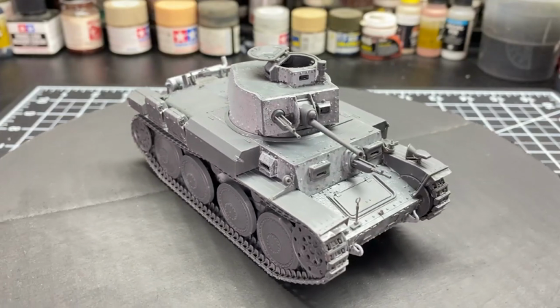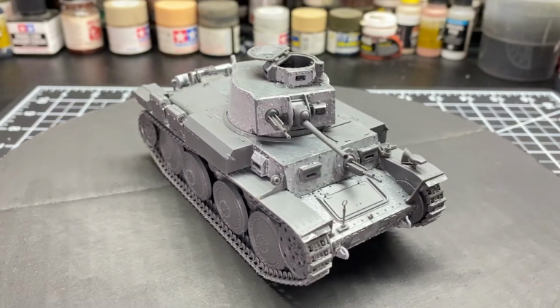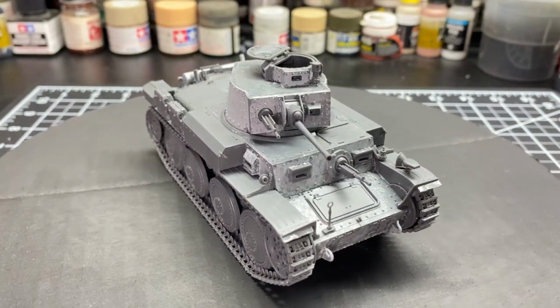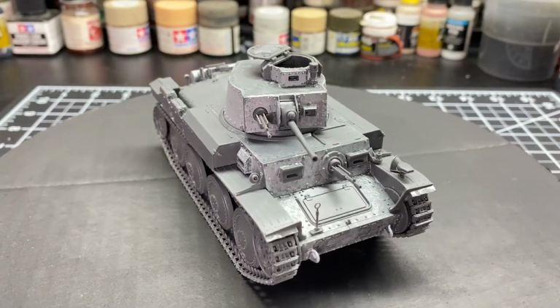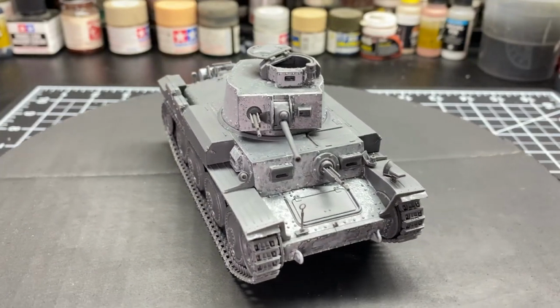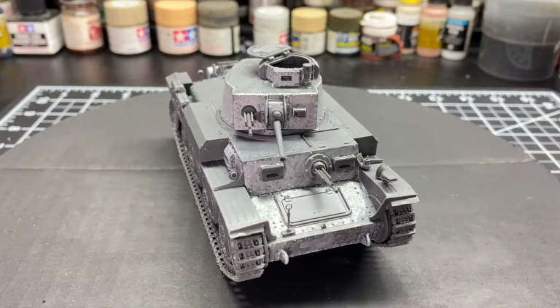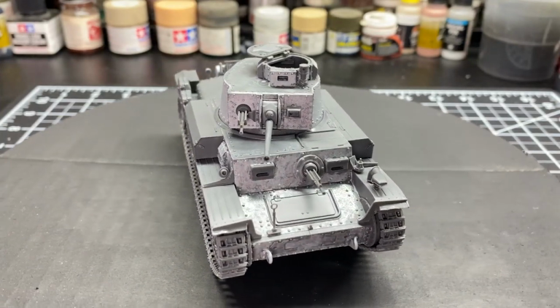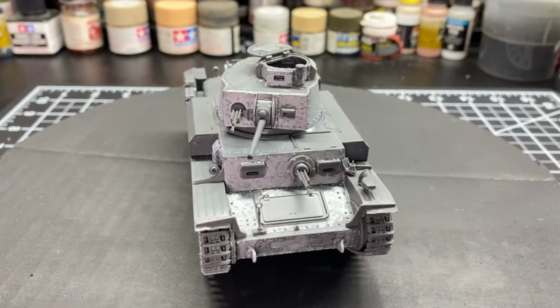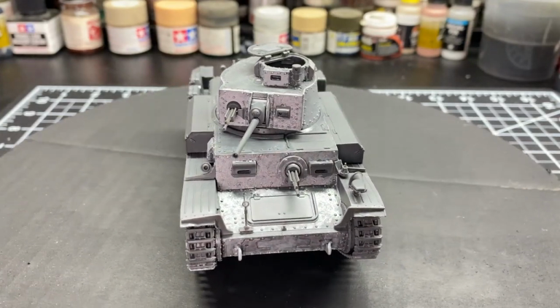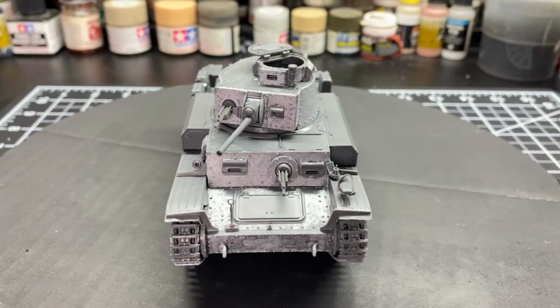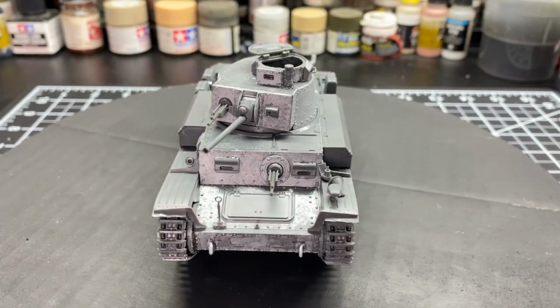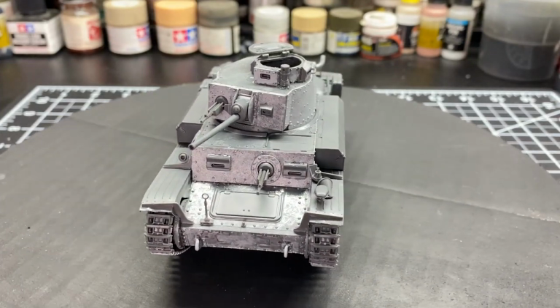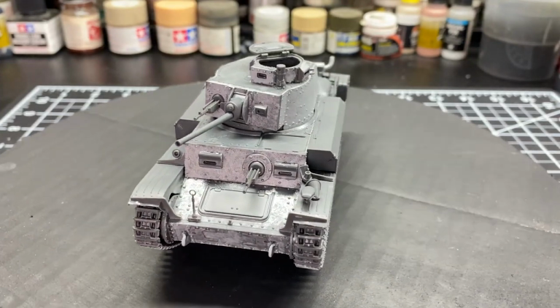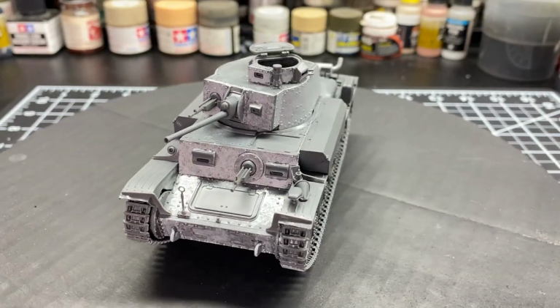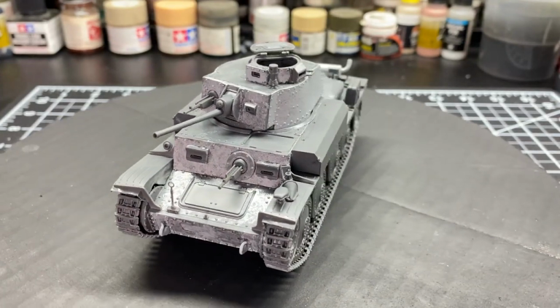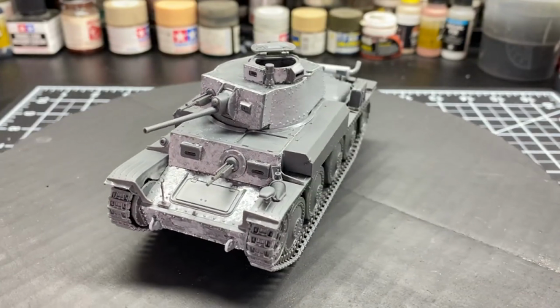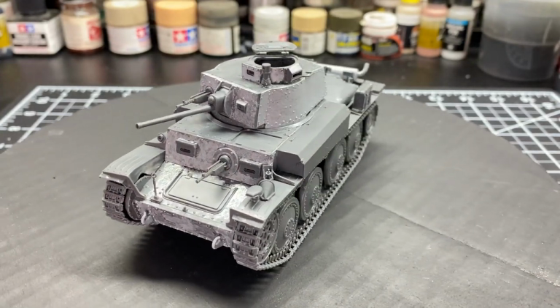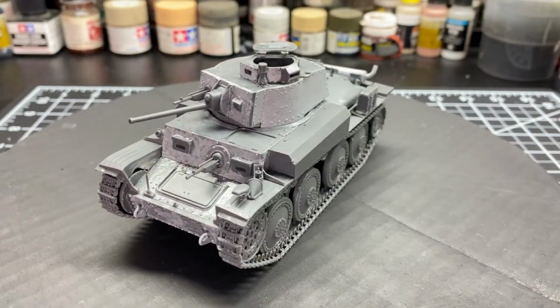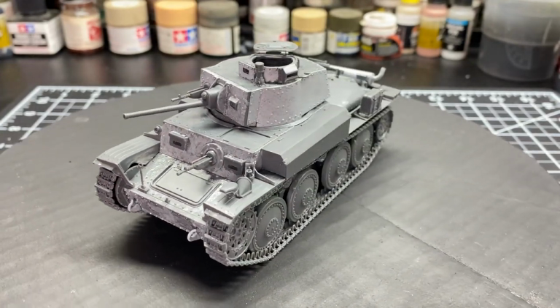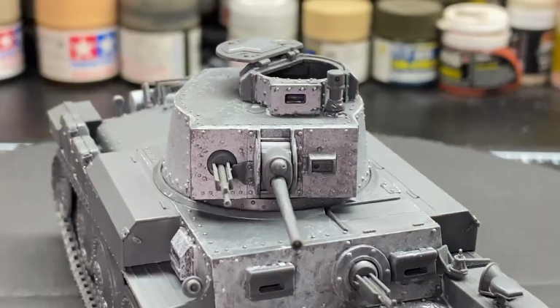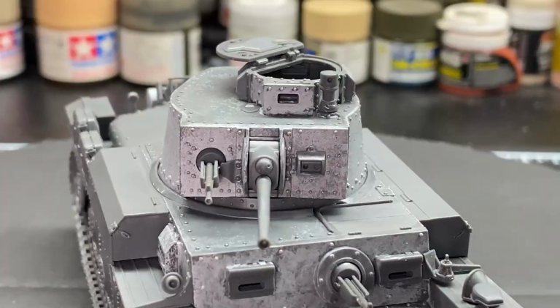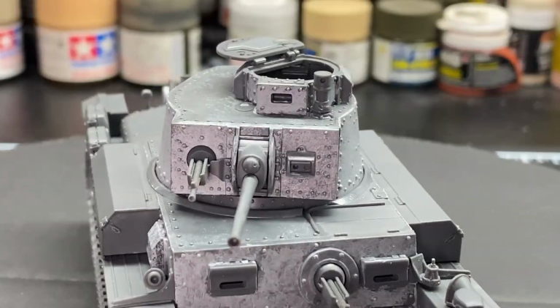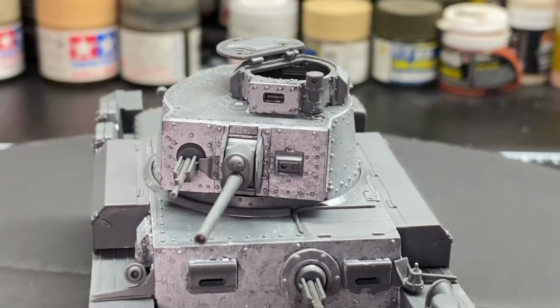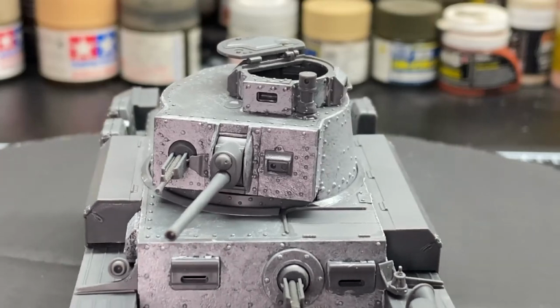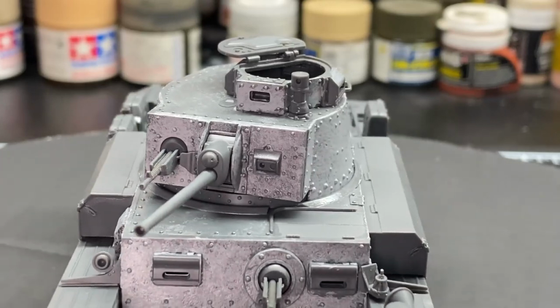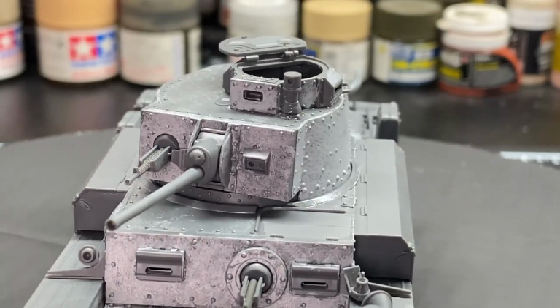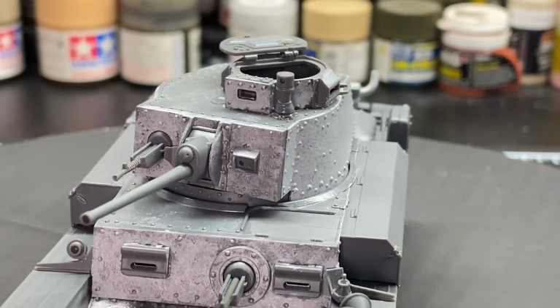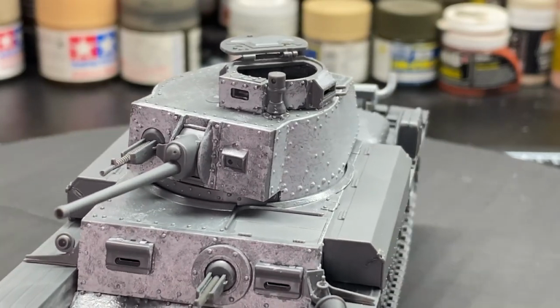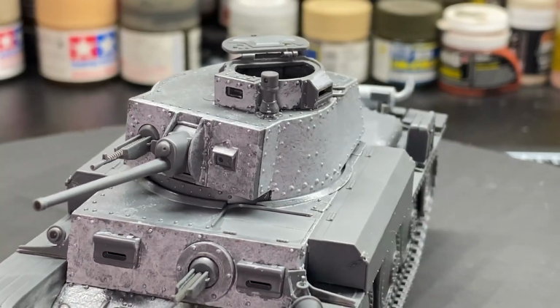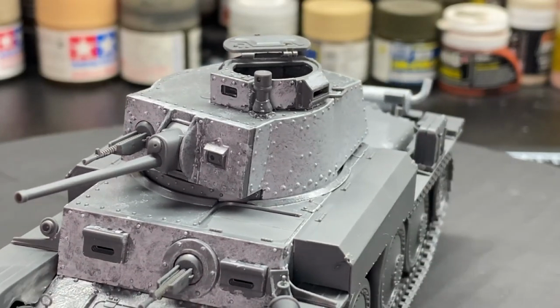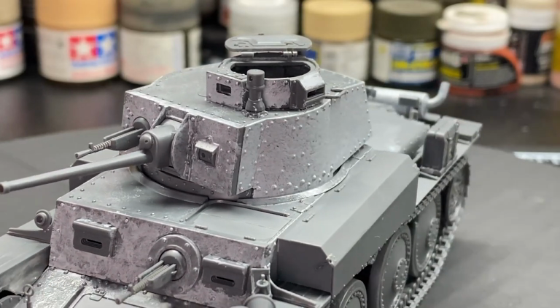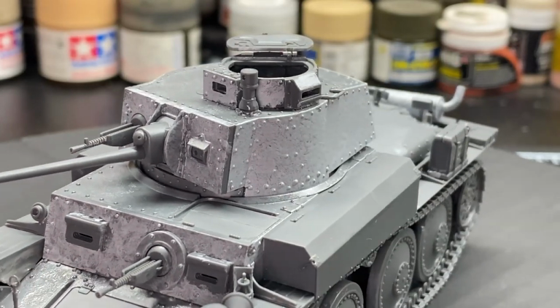In this week's video, we're going to be painting the Panzer 38T that we built in last week's video.